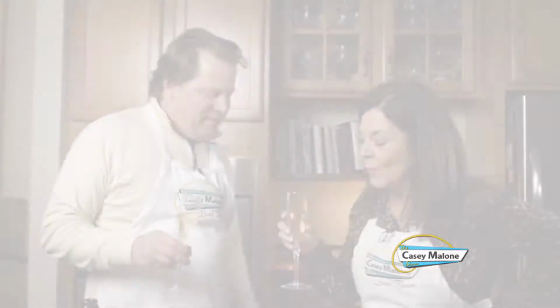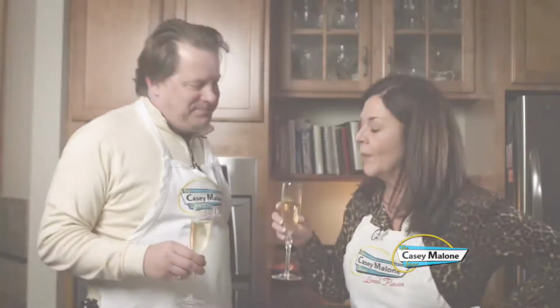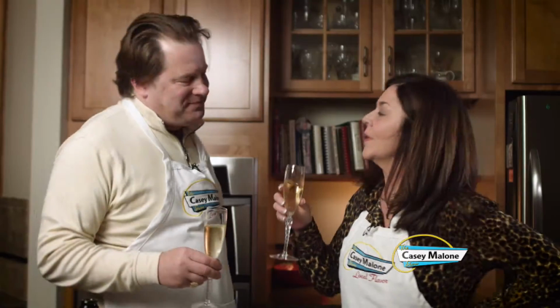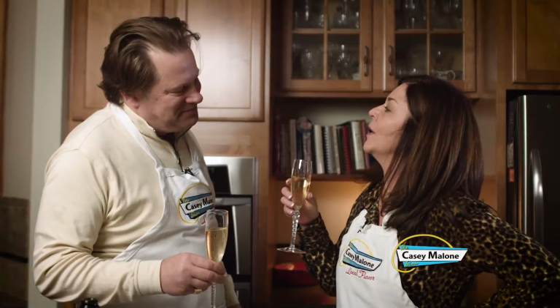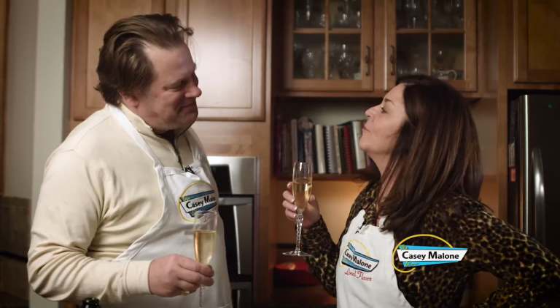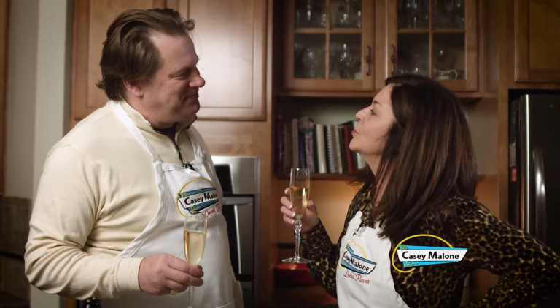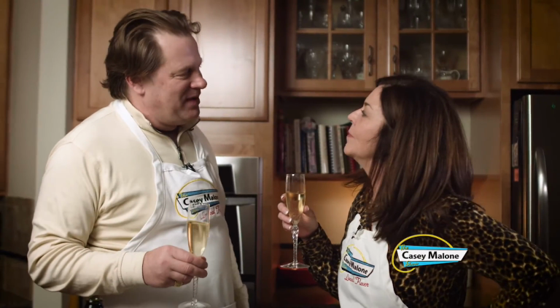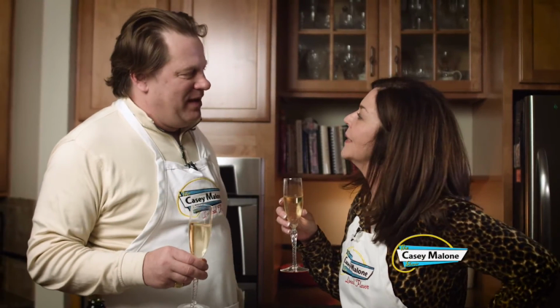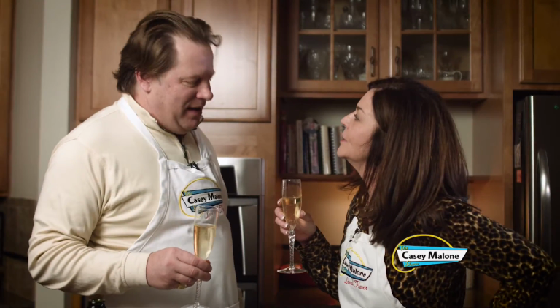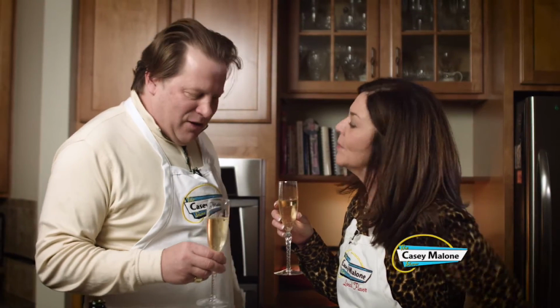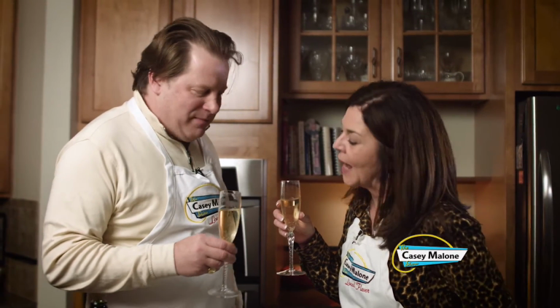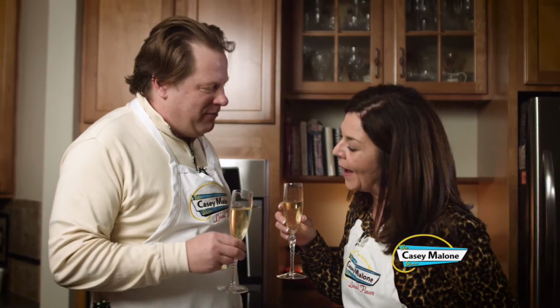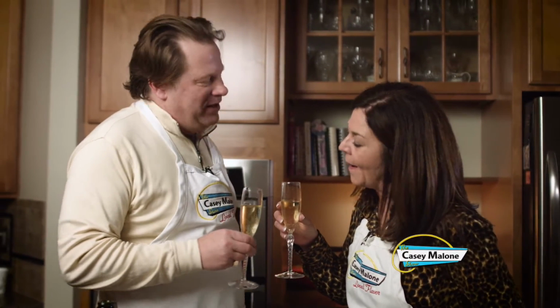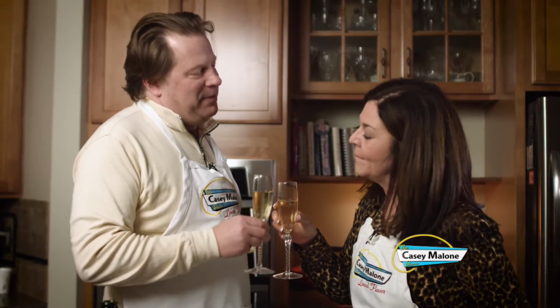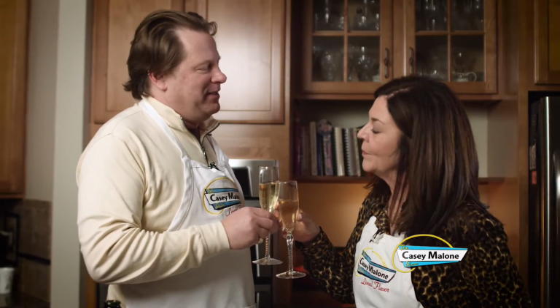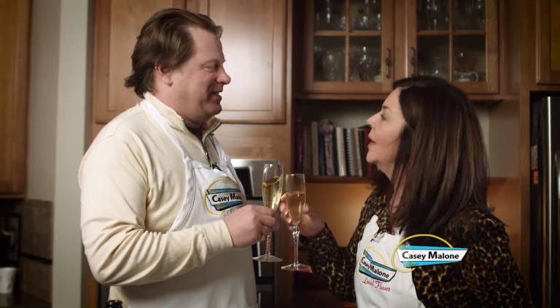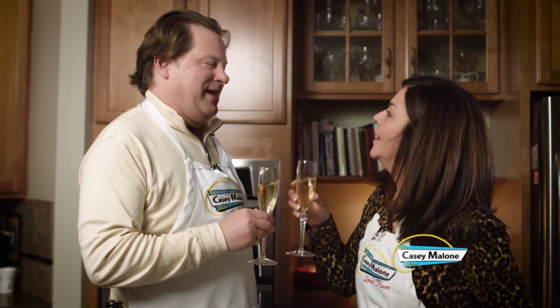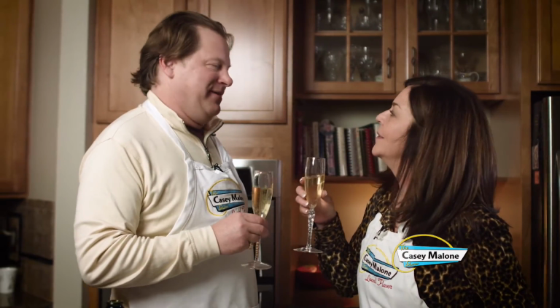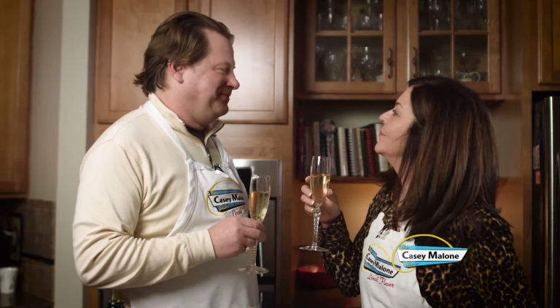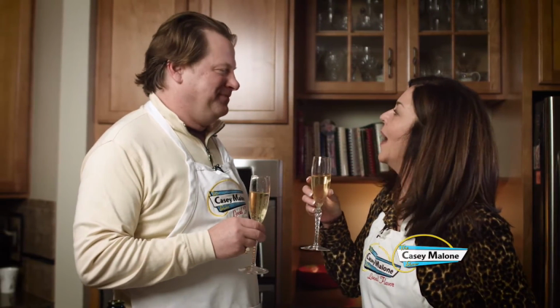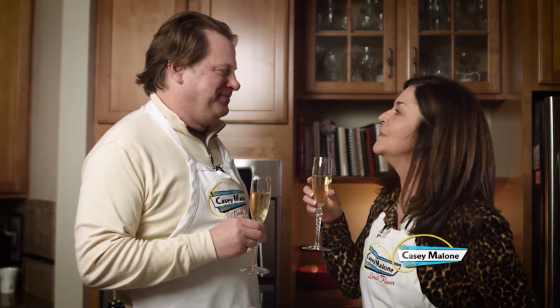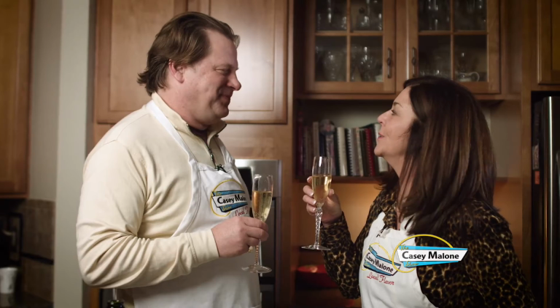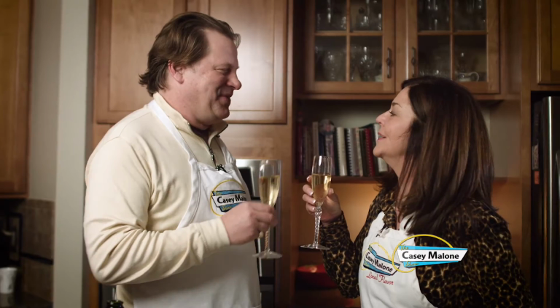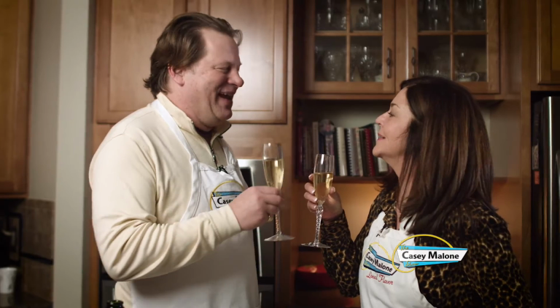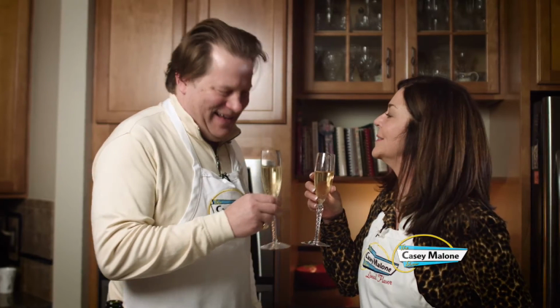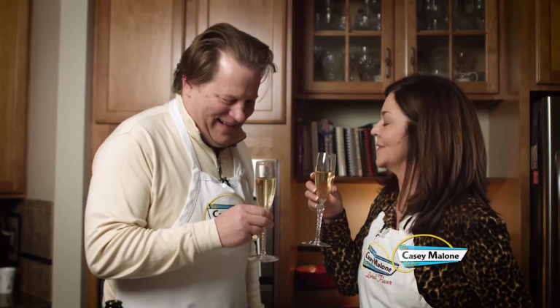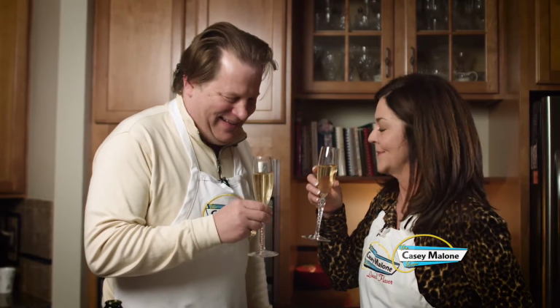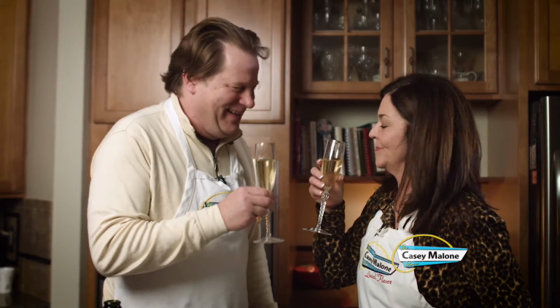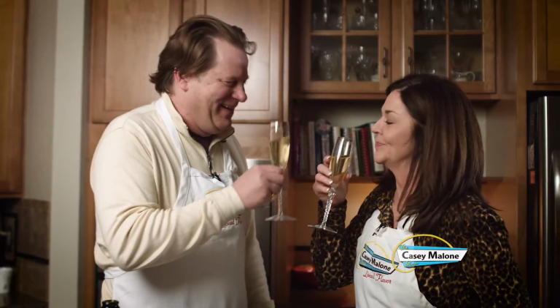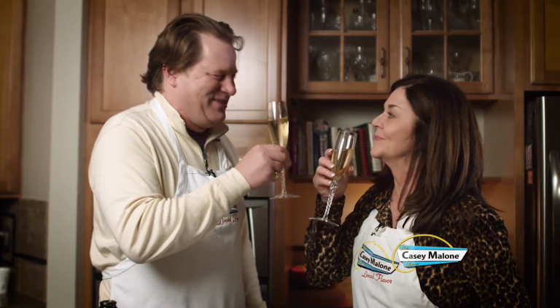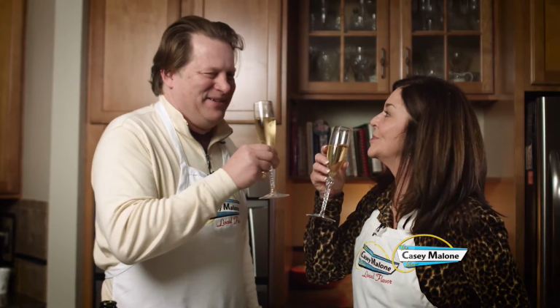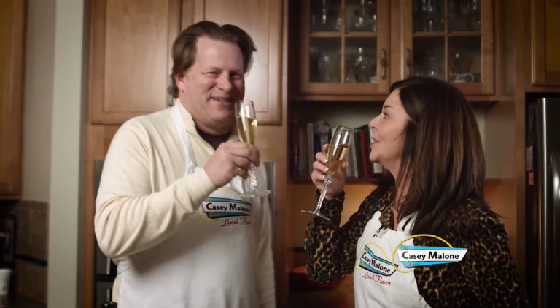Thank you for joining me in the kitchen. I'm never going to apologize again — absolutely delicious. Cheers!